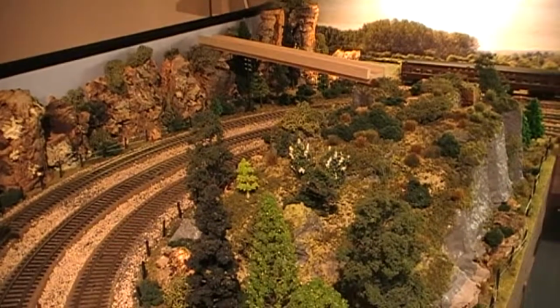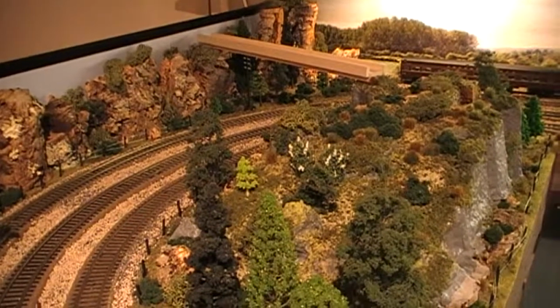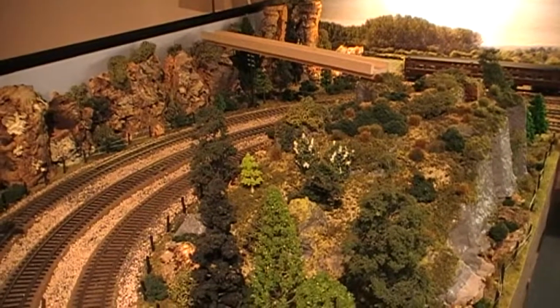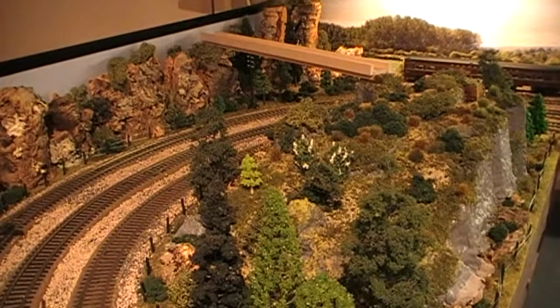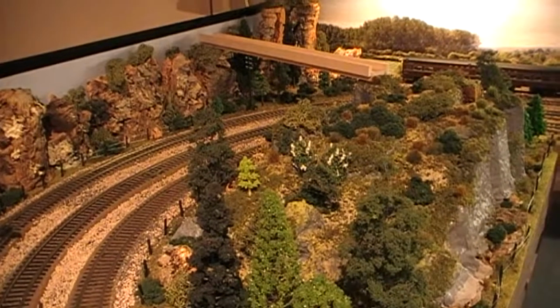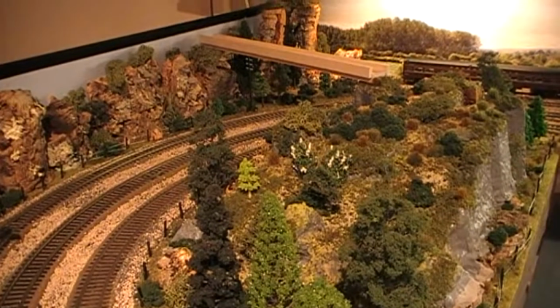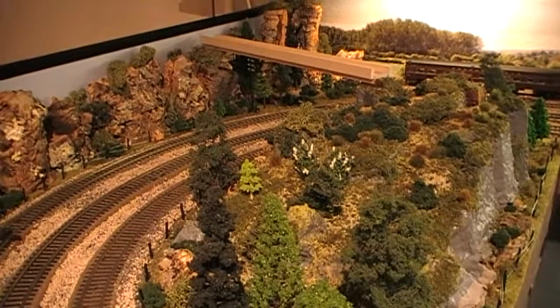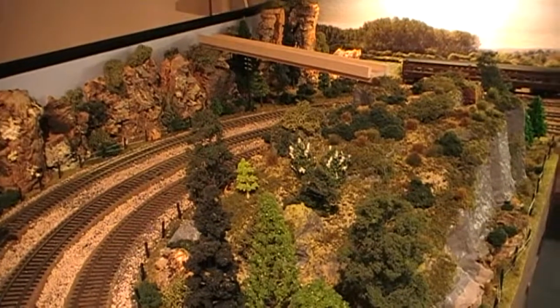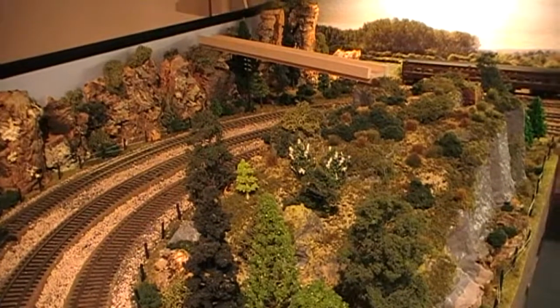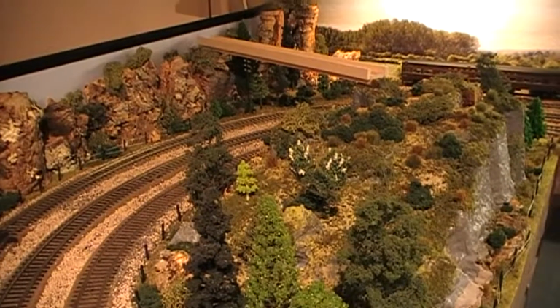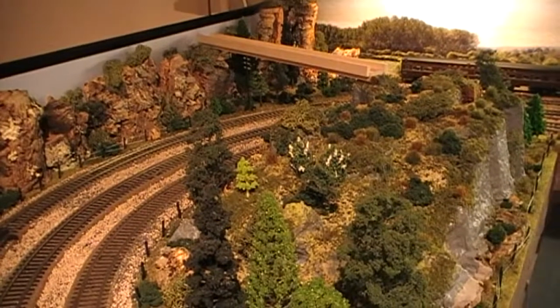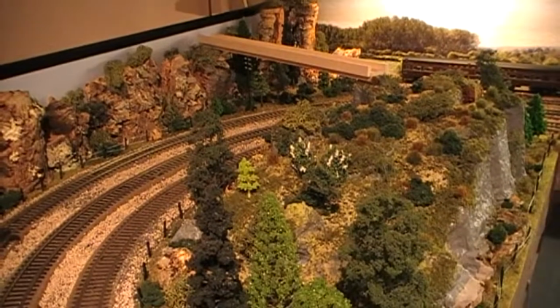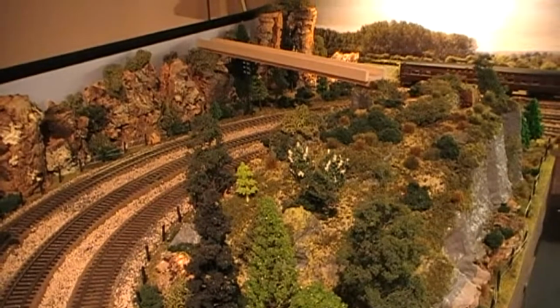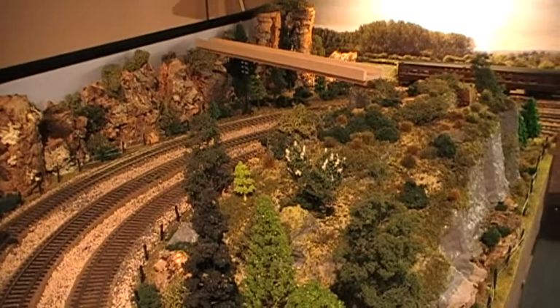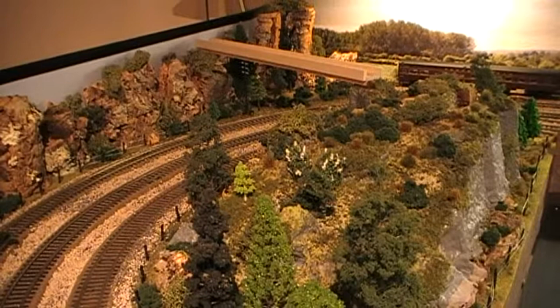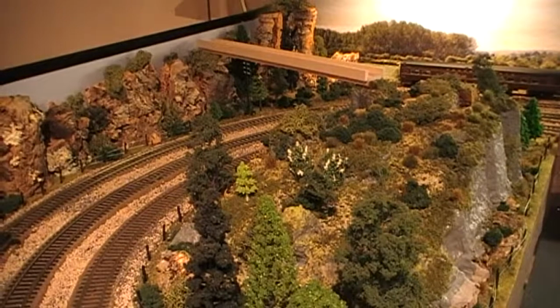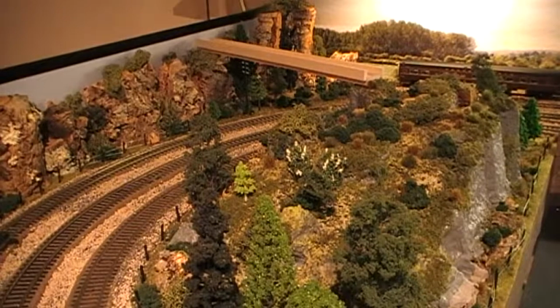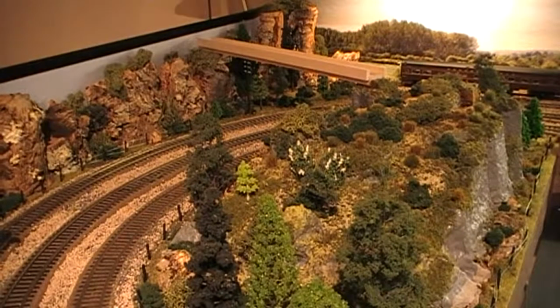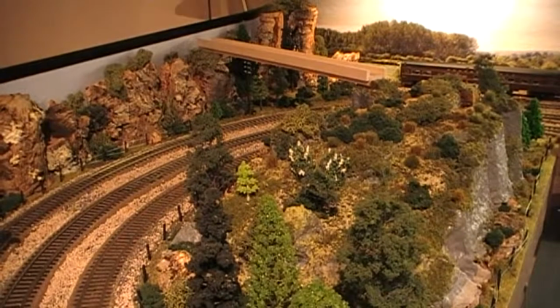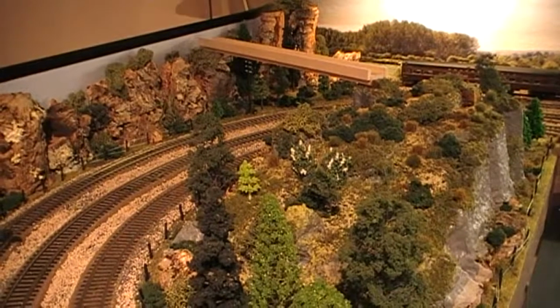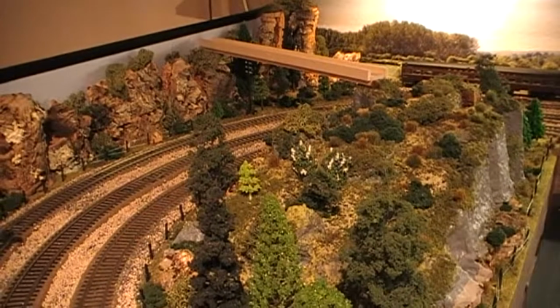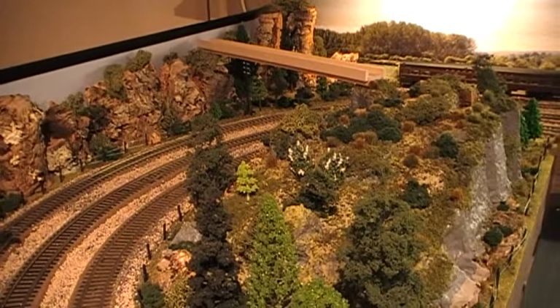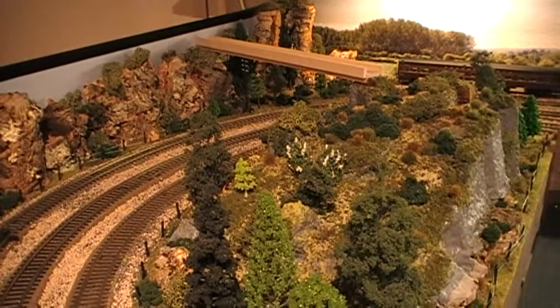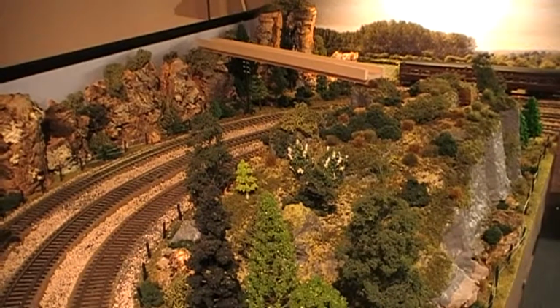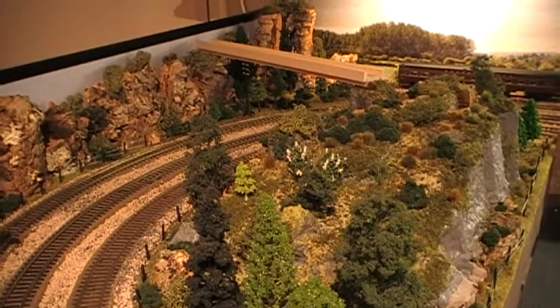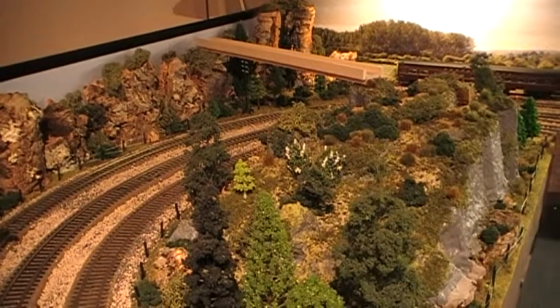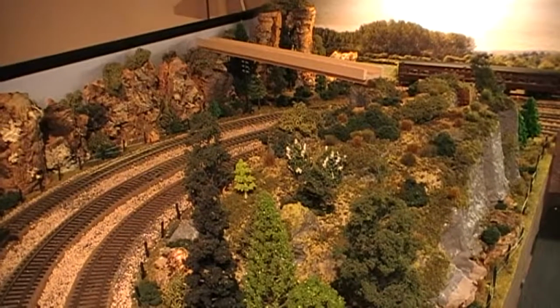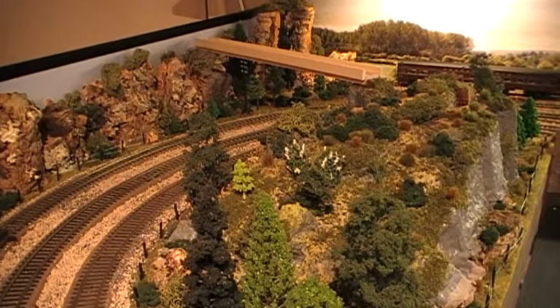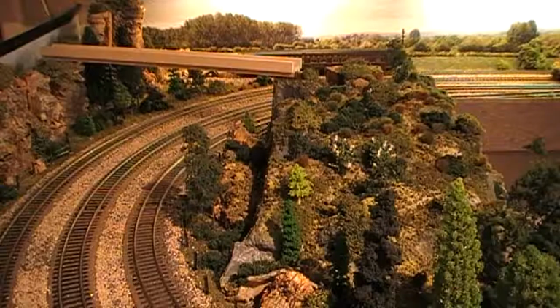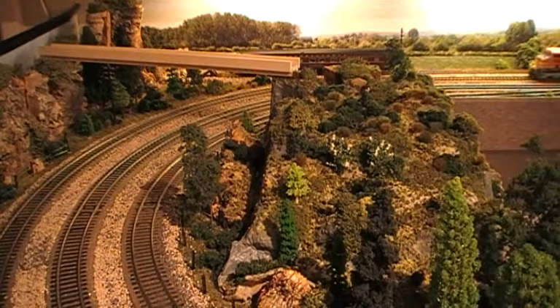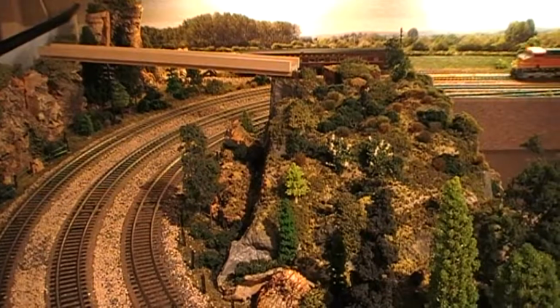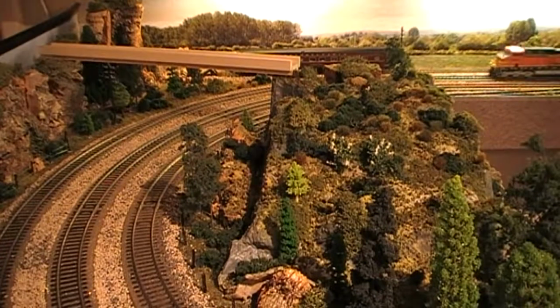Before I continue work on the new bridge, I'll just have a few train run-bys.